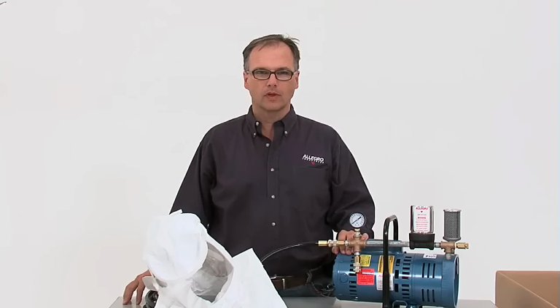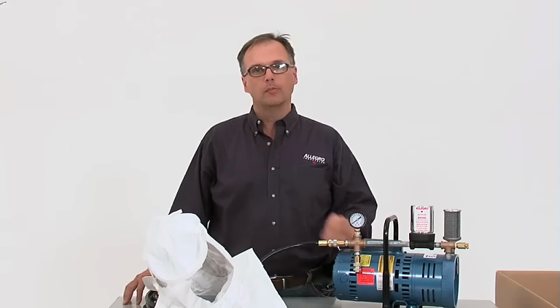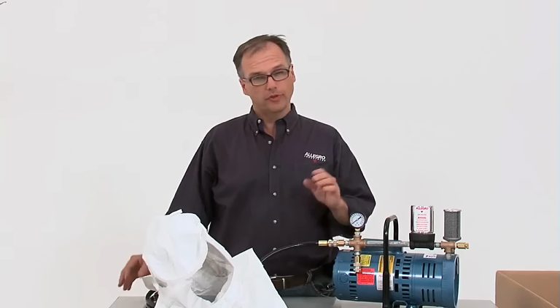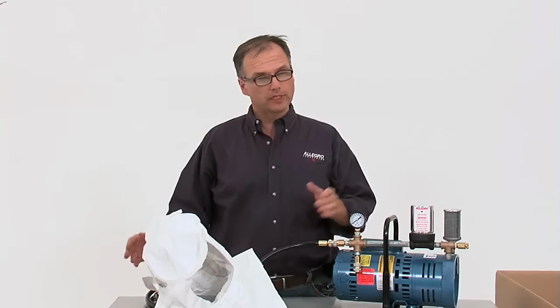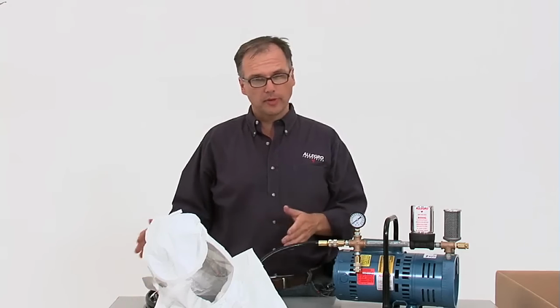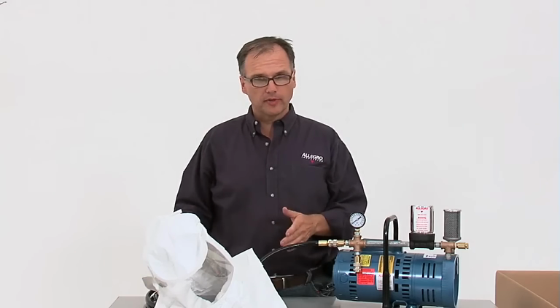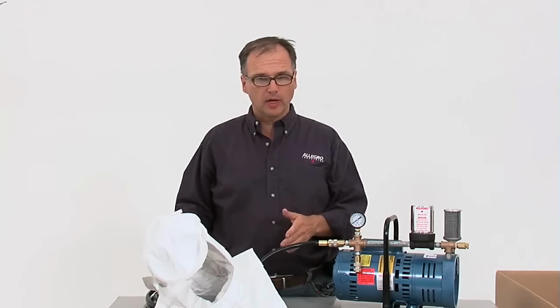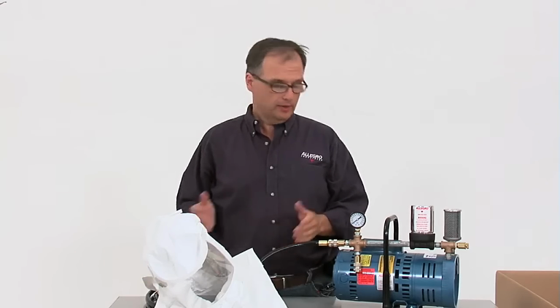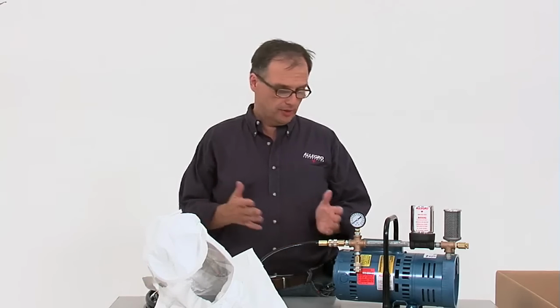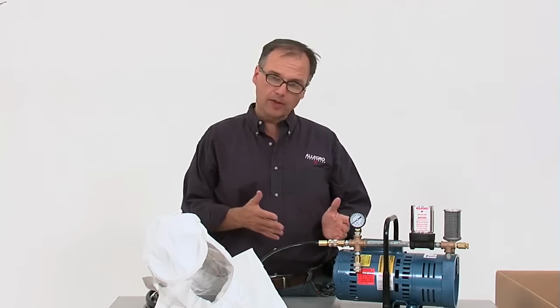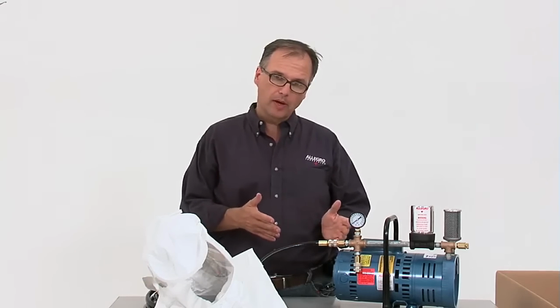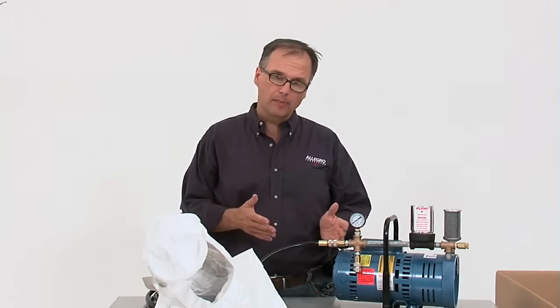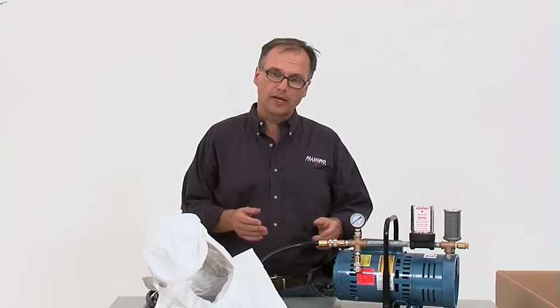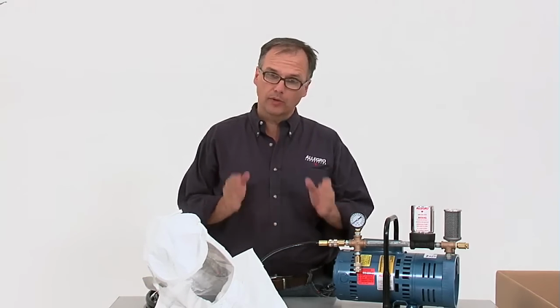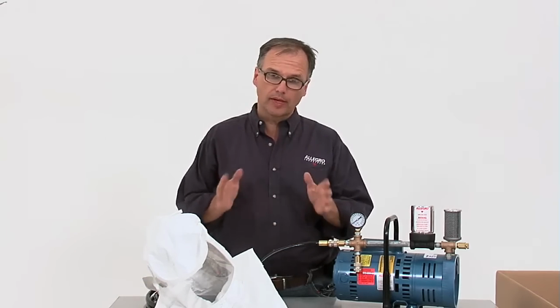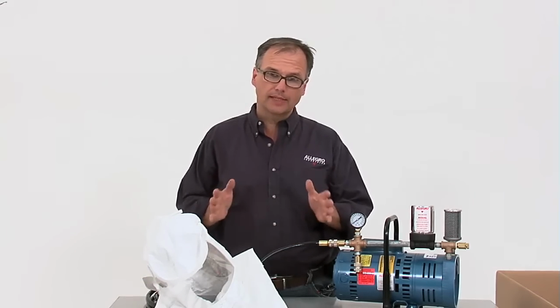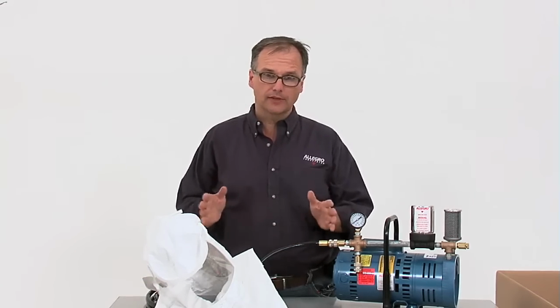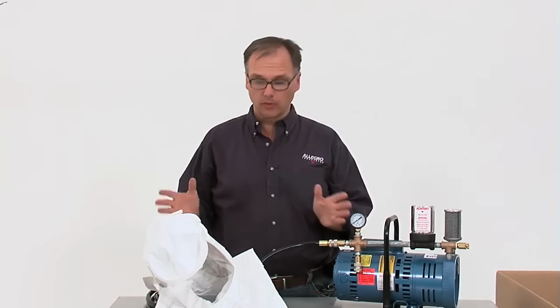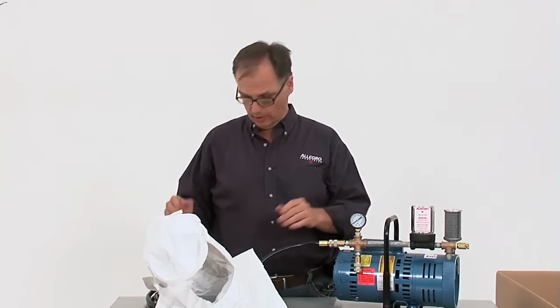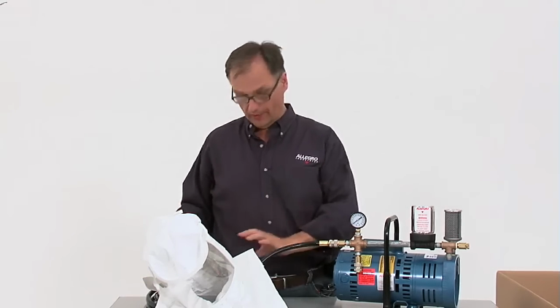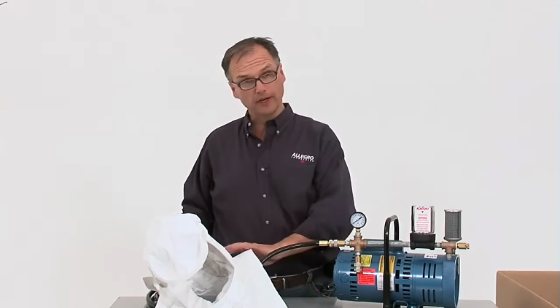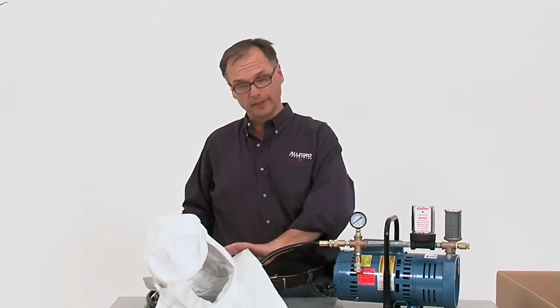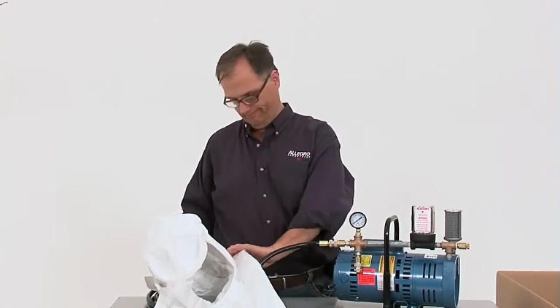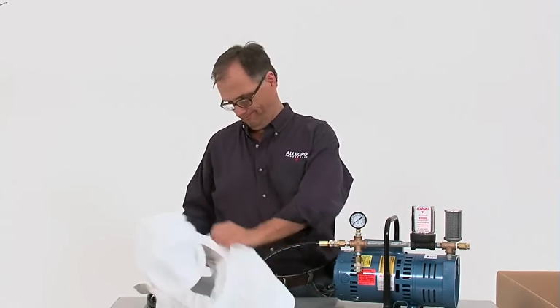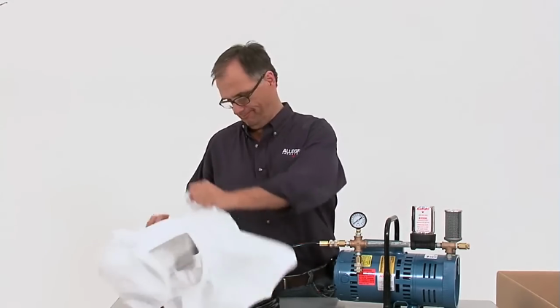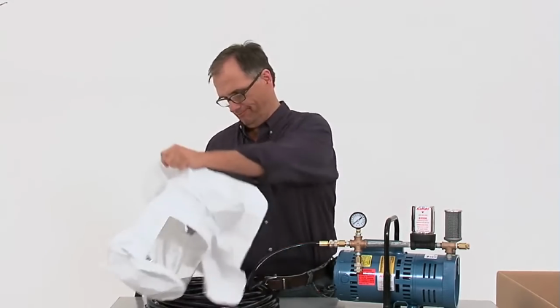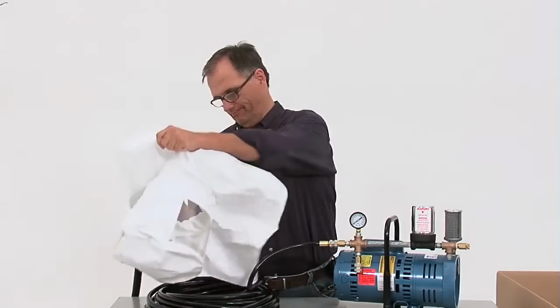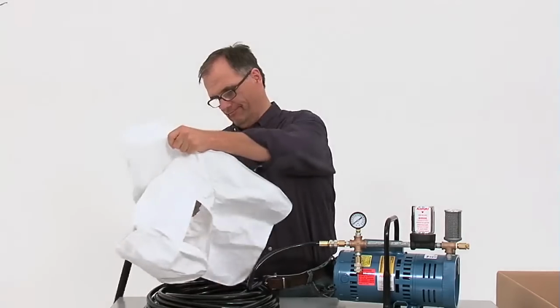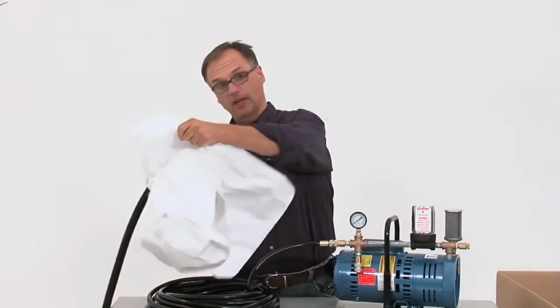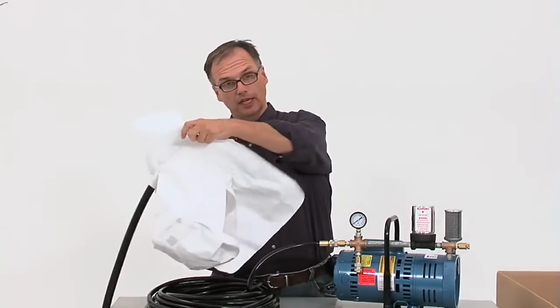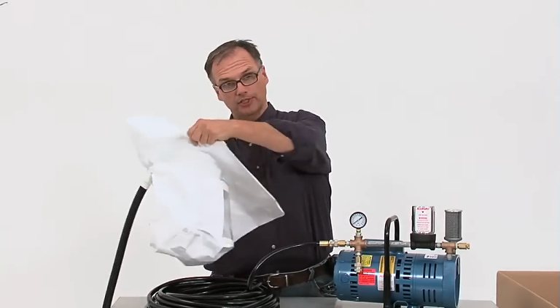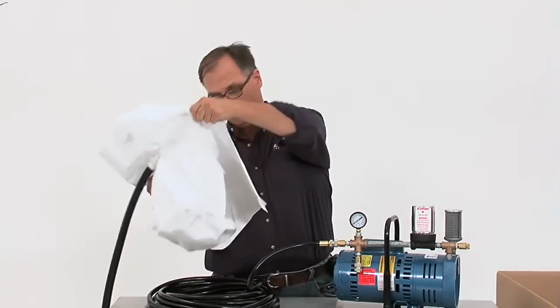Put the respirator on, turn on the pump, and you are ready to enter the work environment.